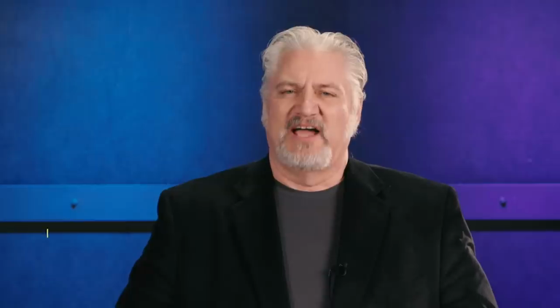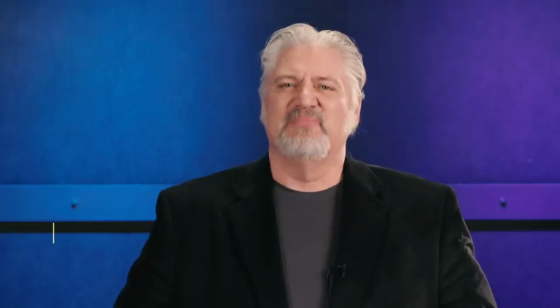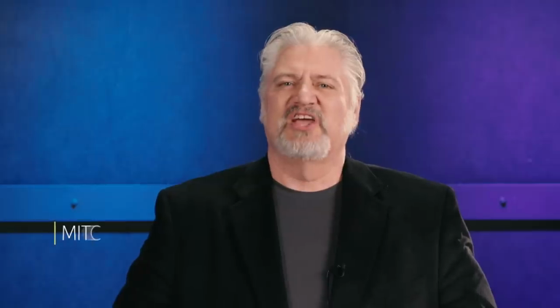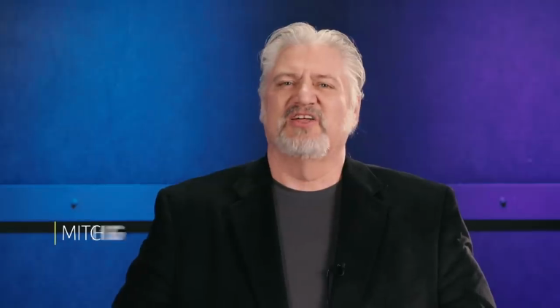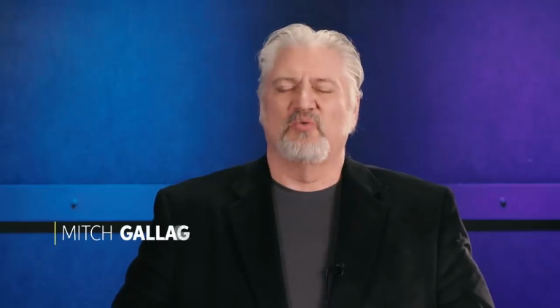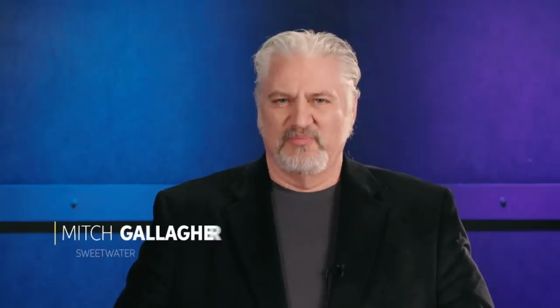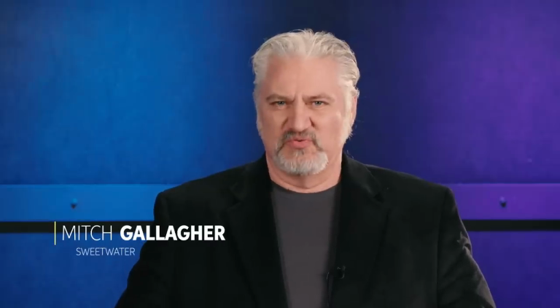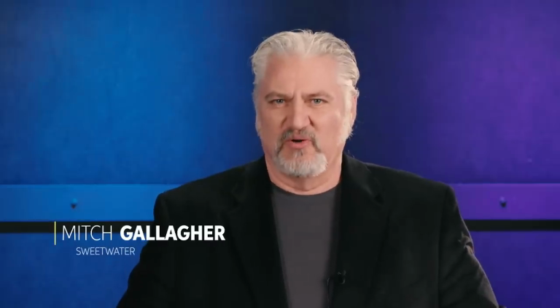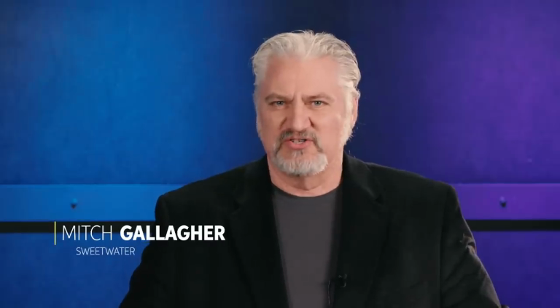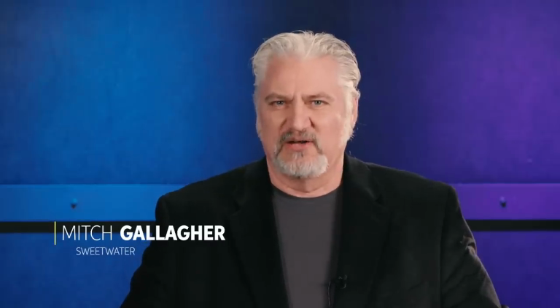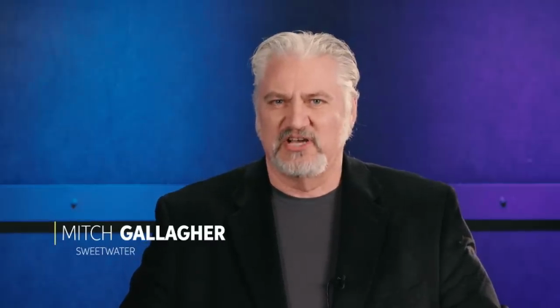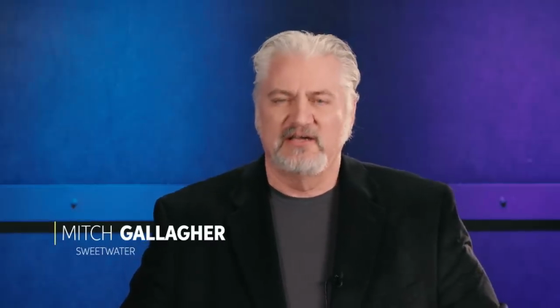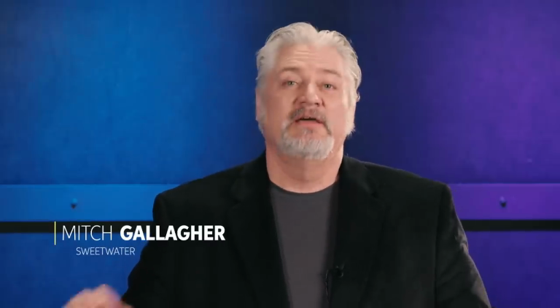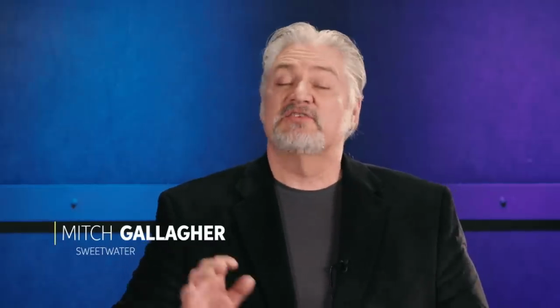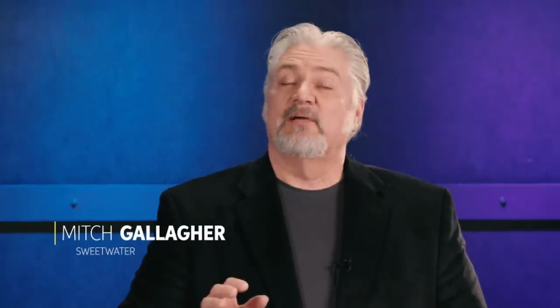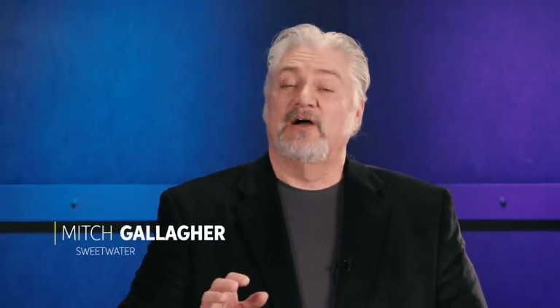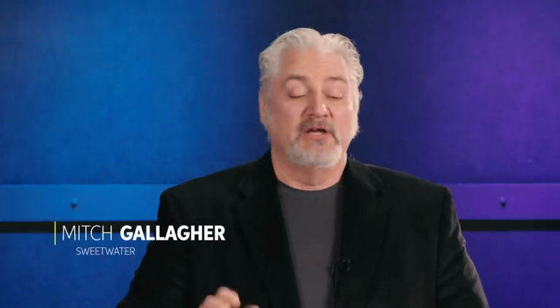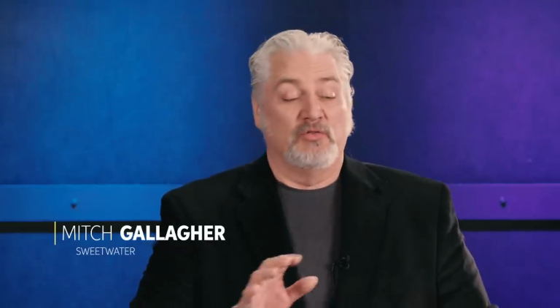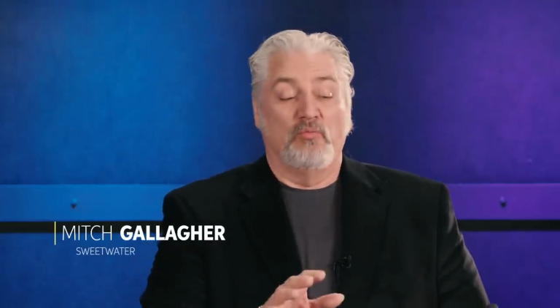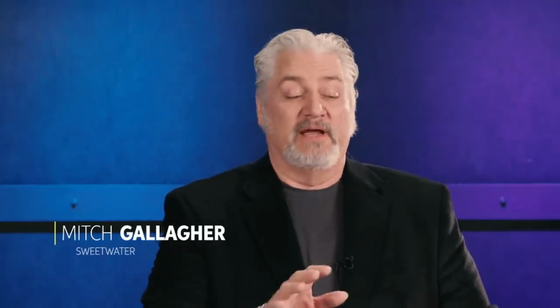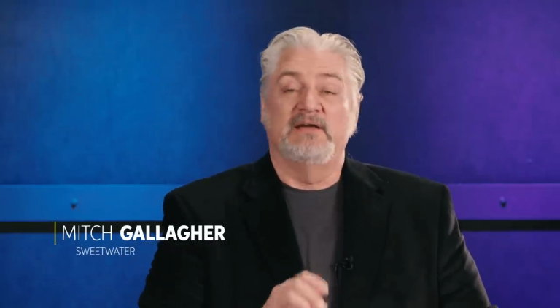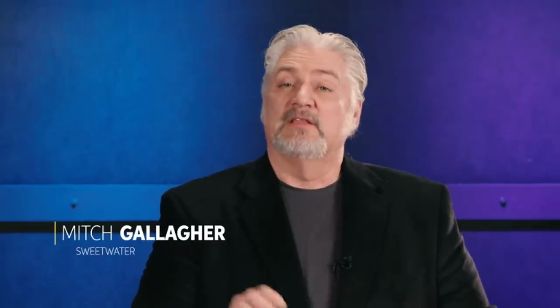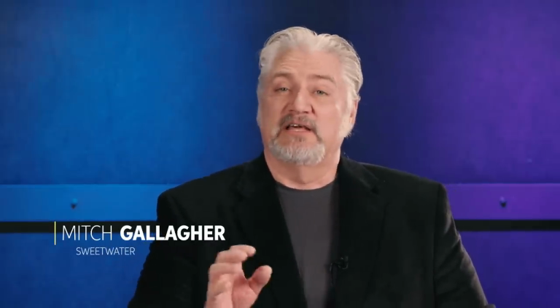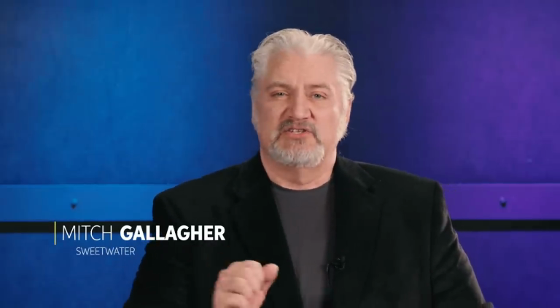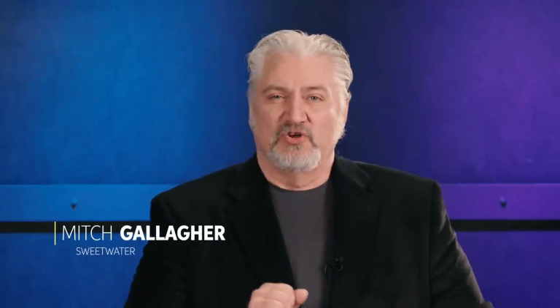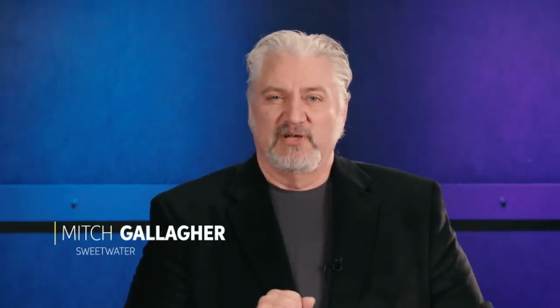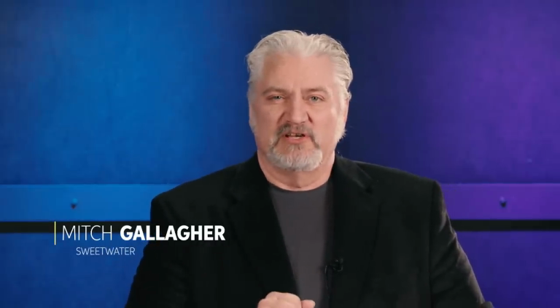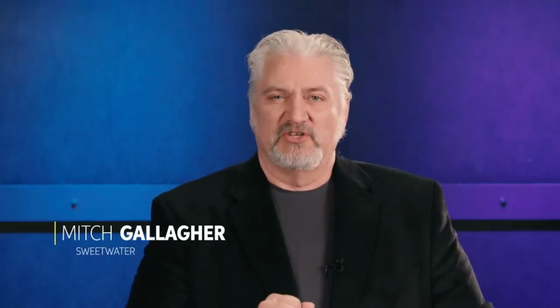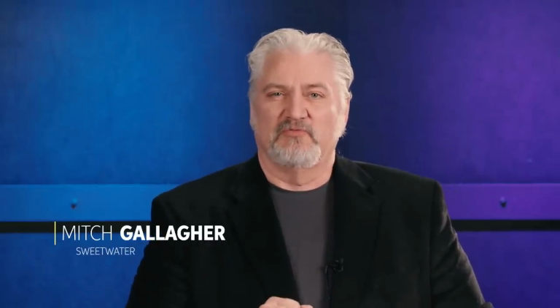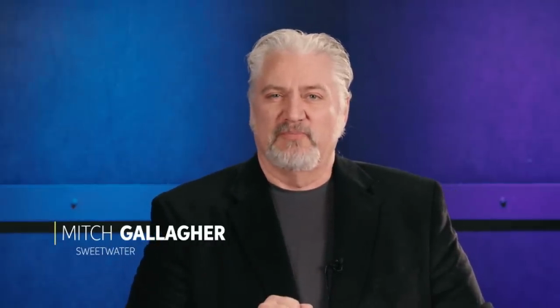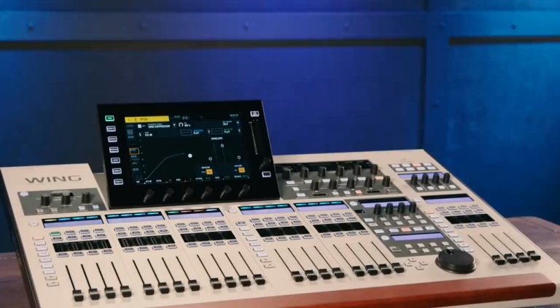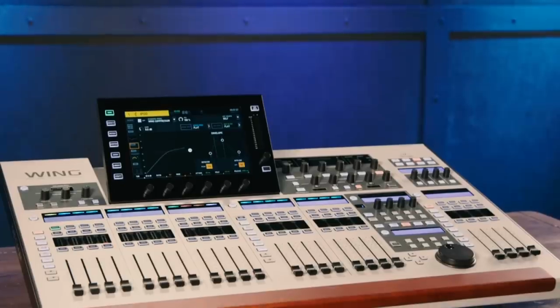Hi, I'm Mitch Gallagher. Welcome to Sweetwater Soundcheck. This time out, the Wing — the latest digital mixing console from Behringer.